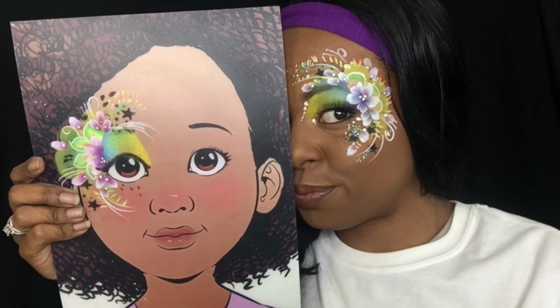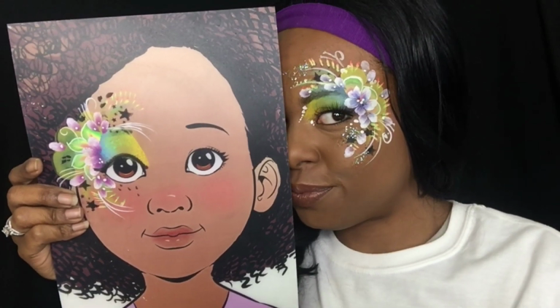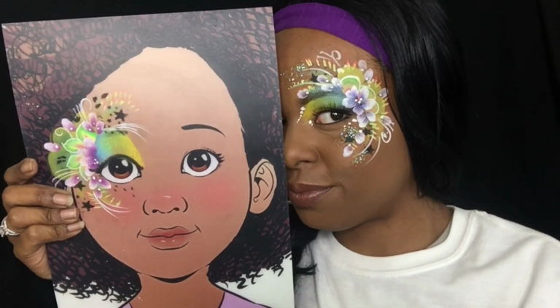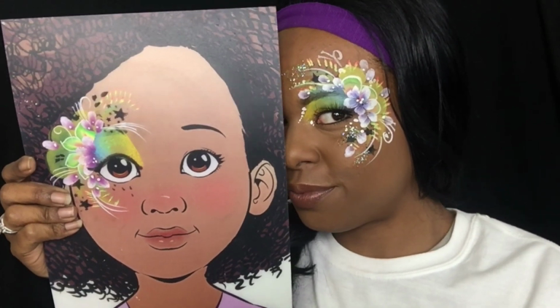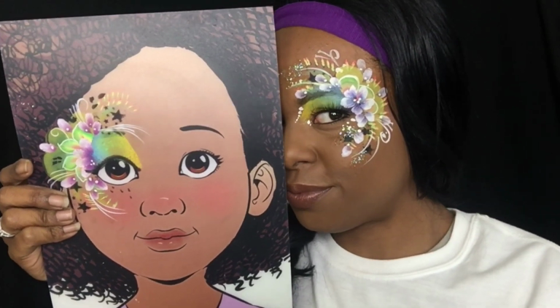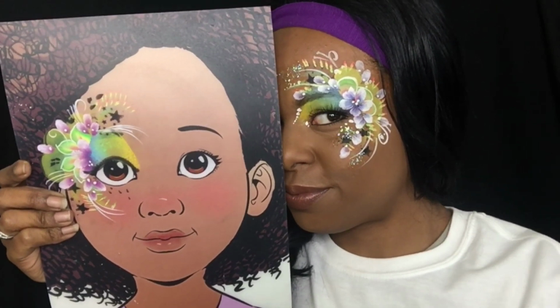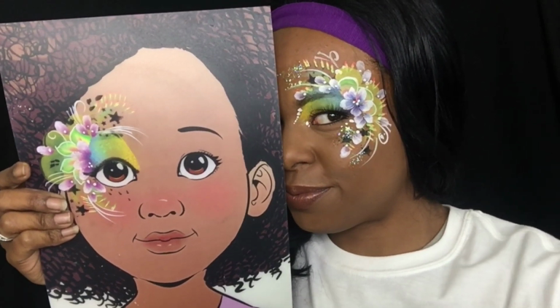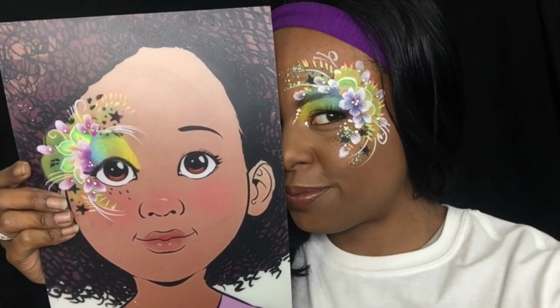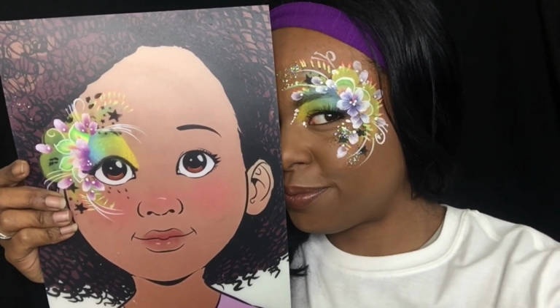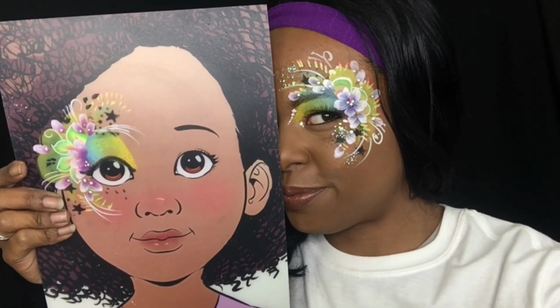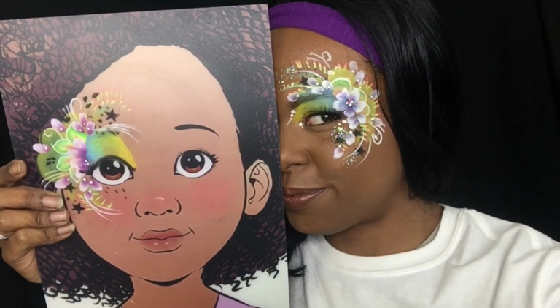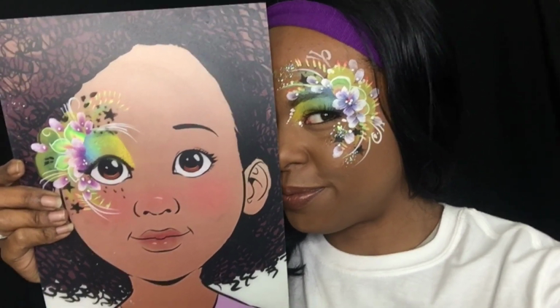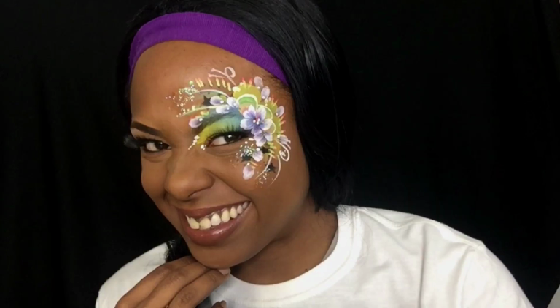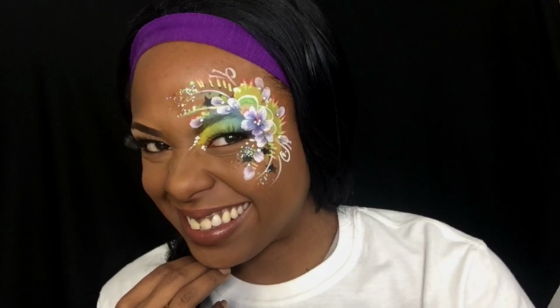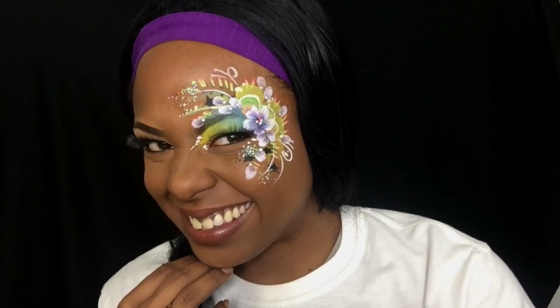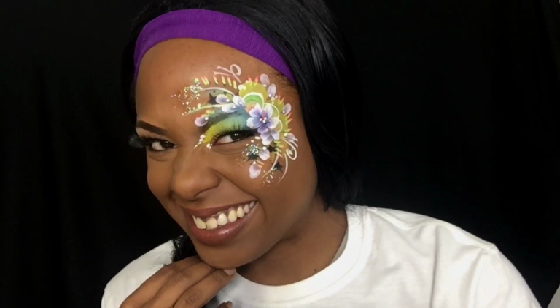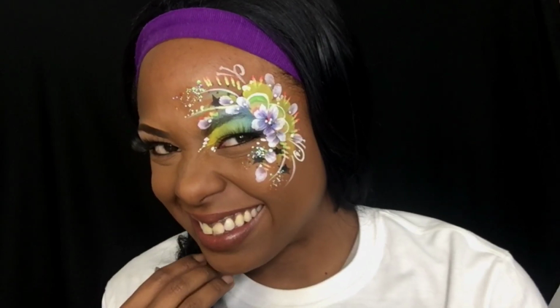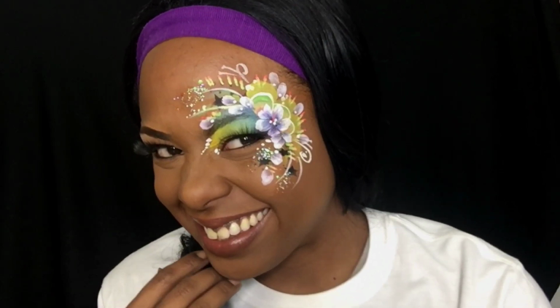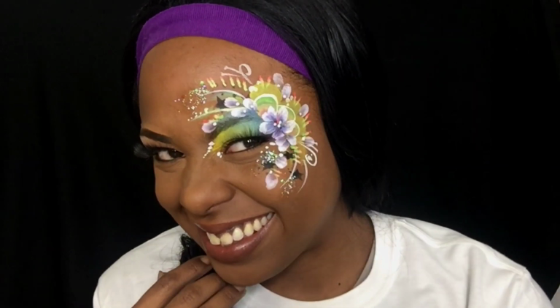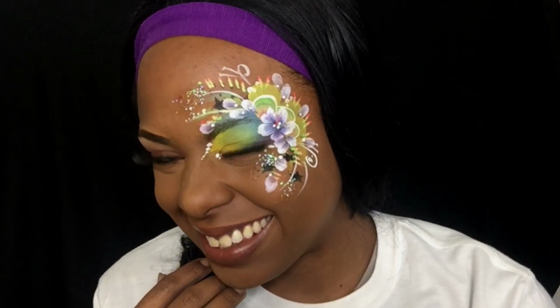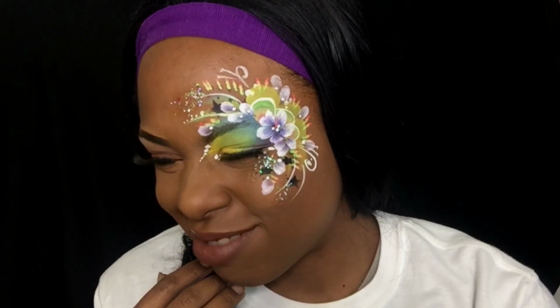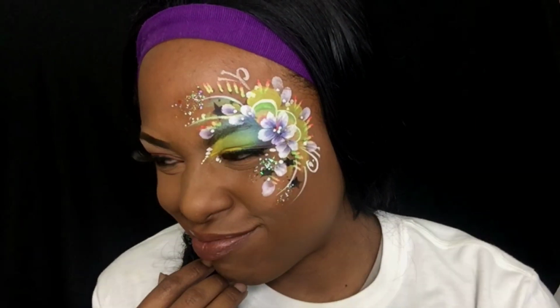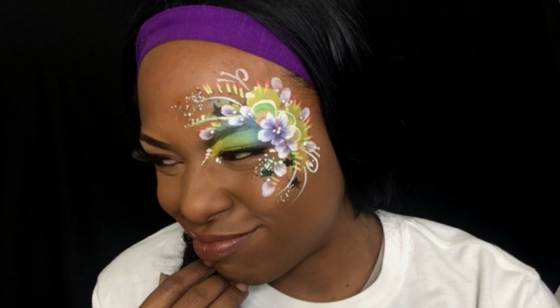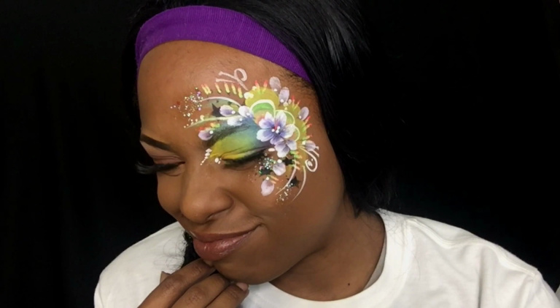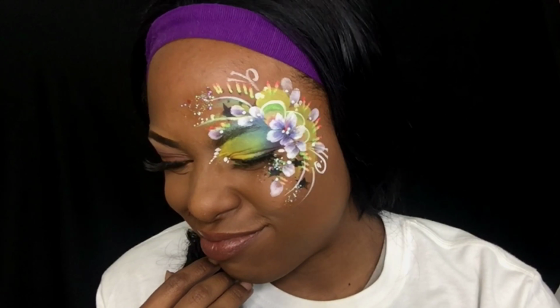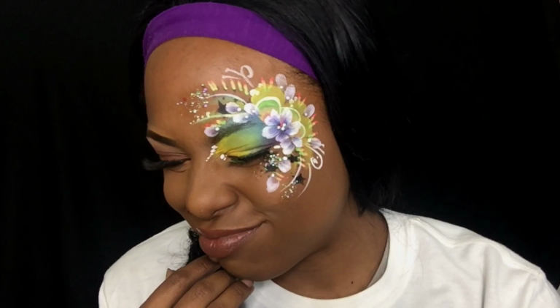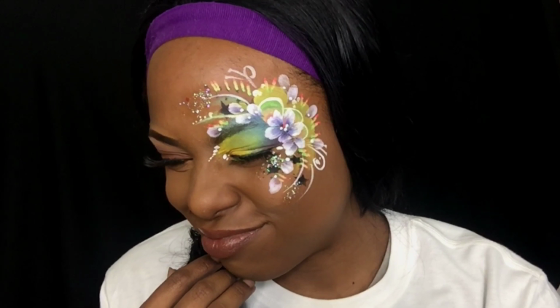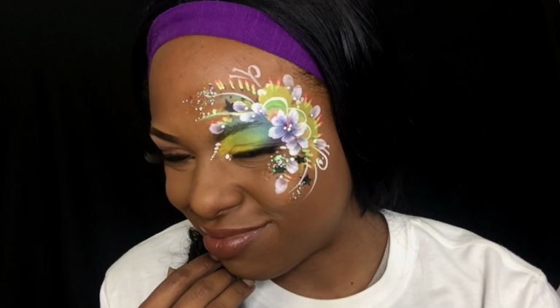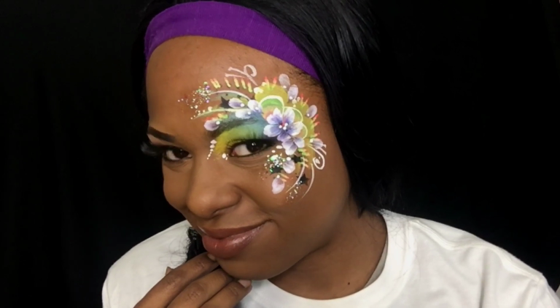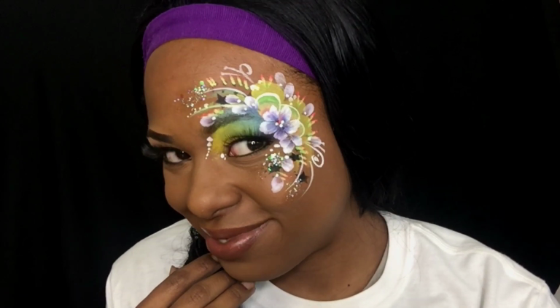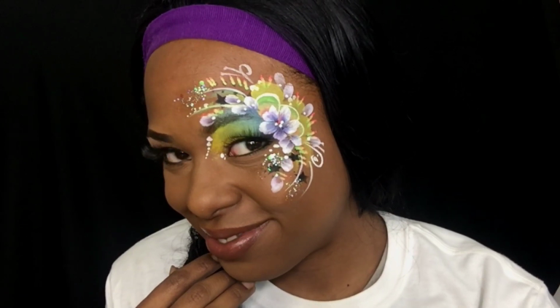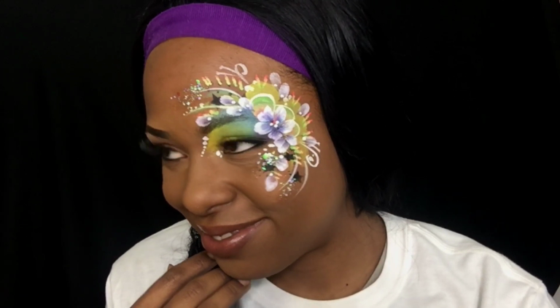Okay guys, another look for you. See you guys next week. Over and out. Bye.